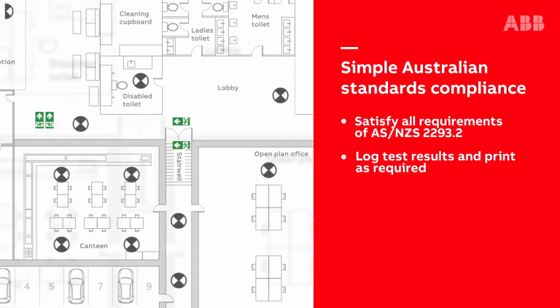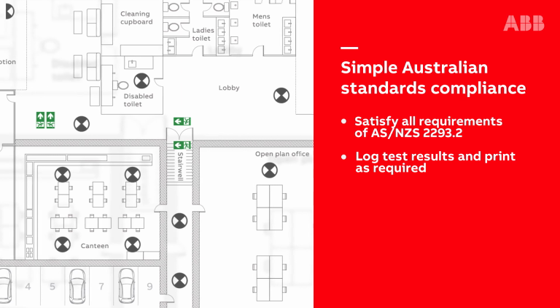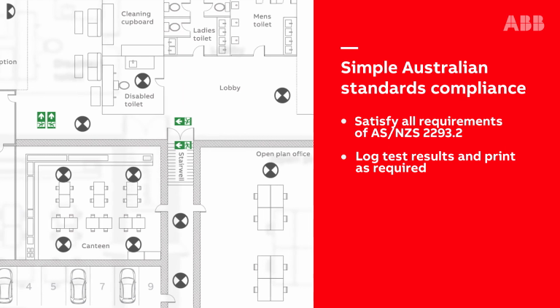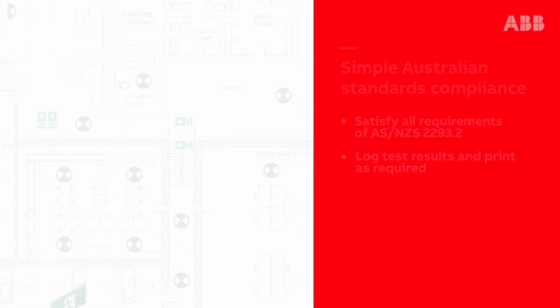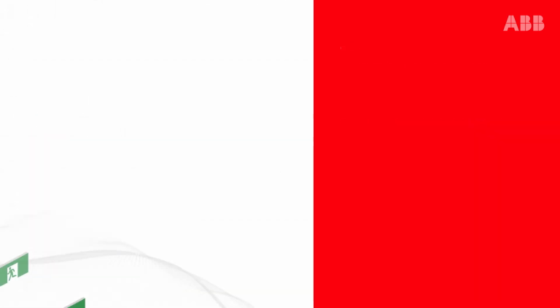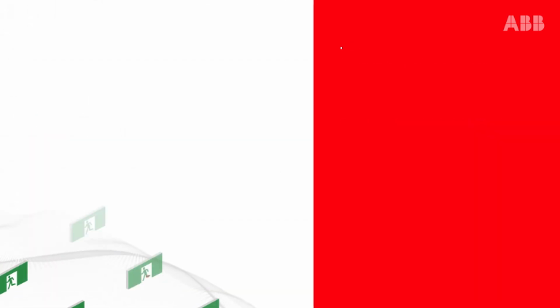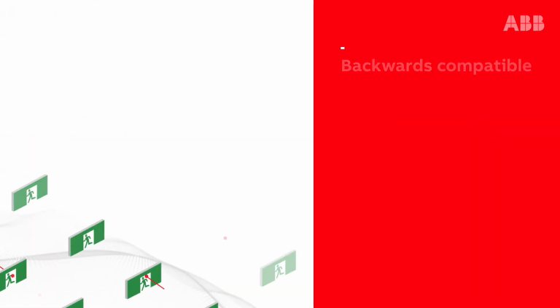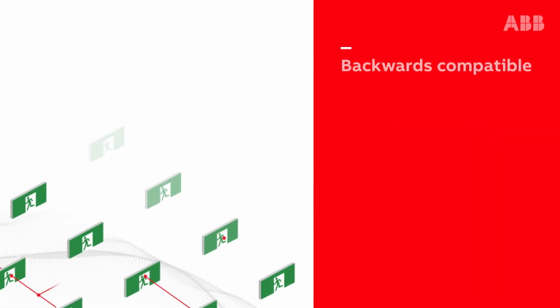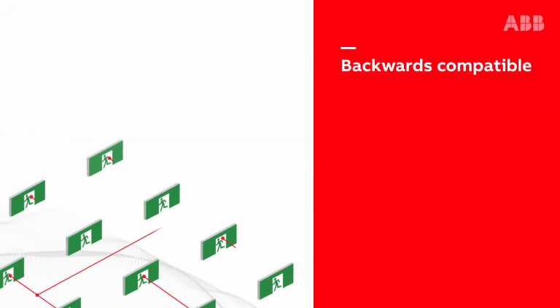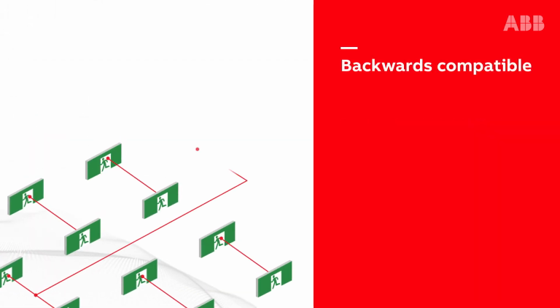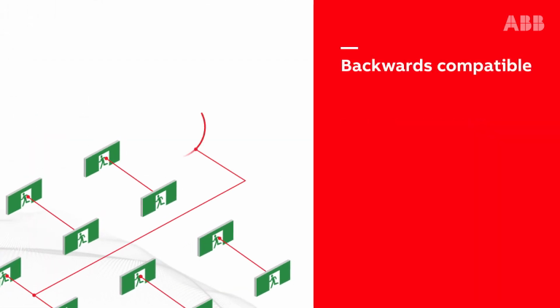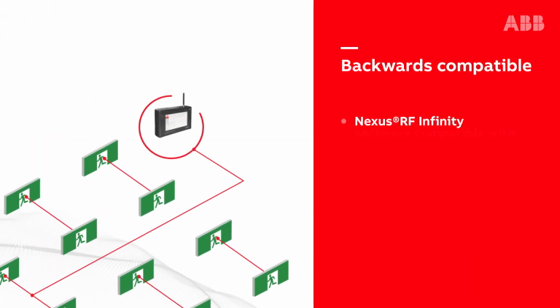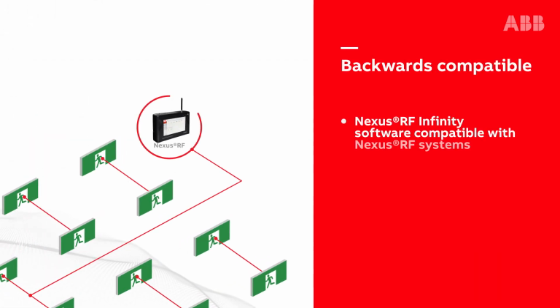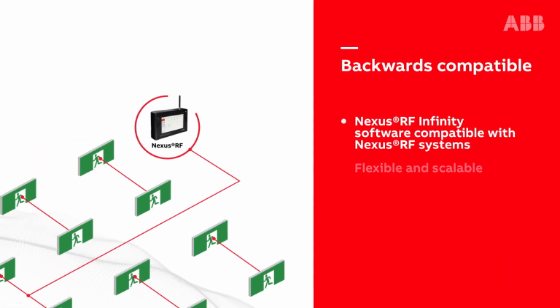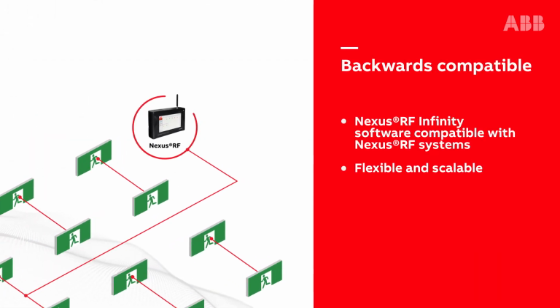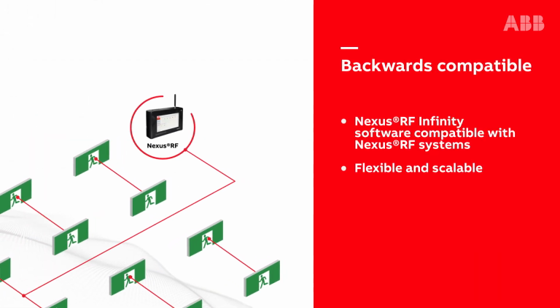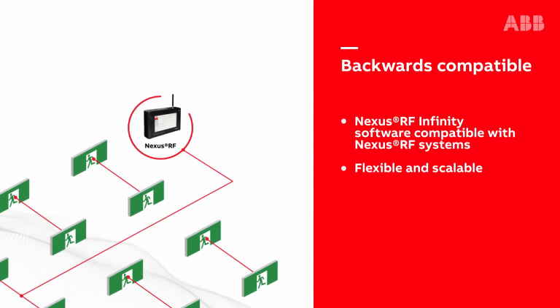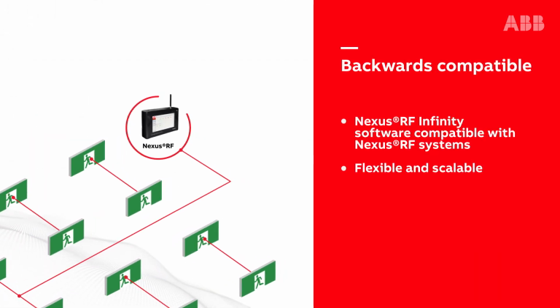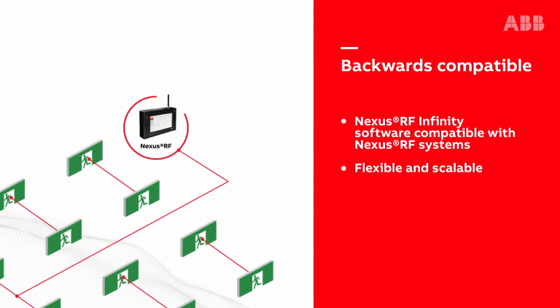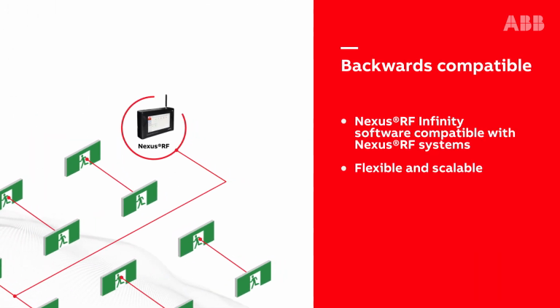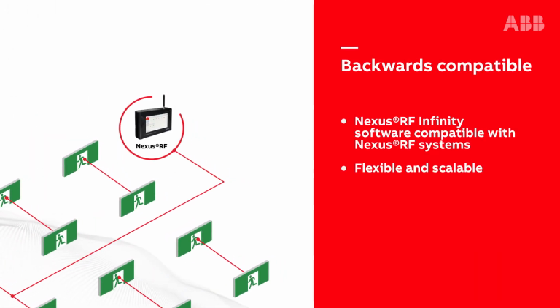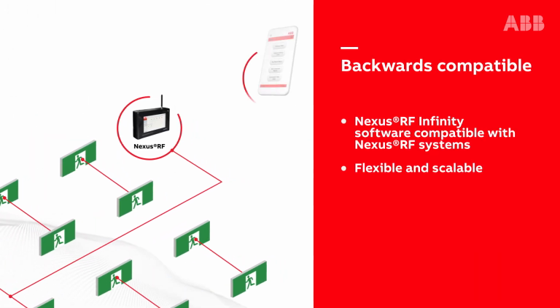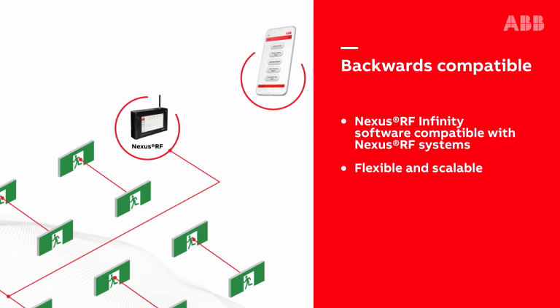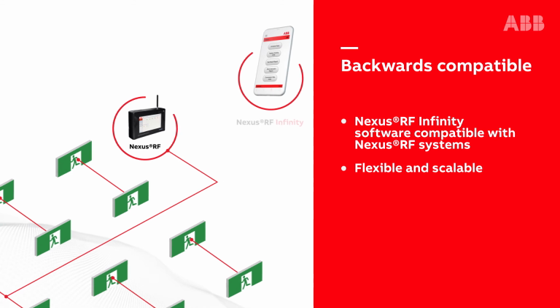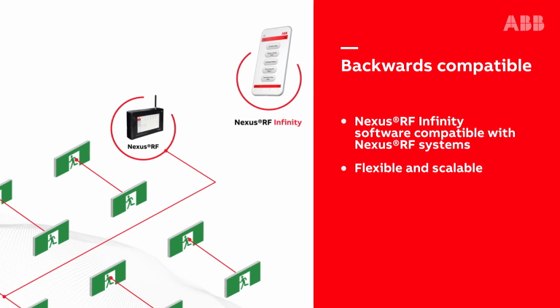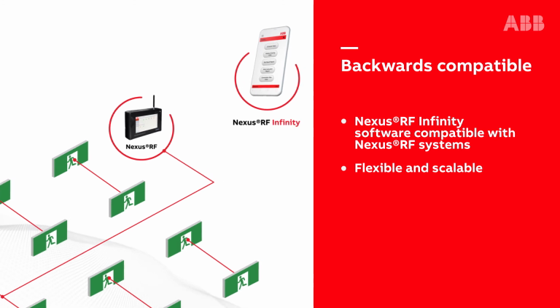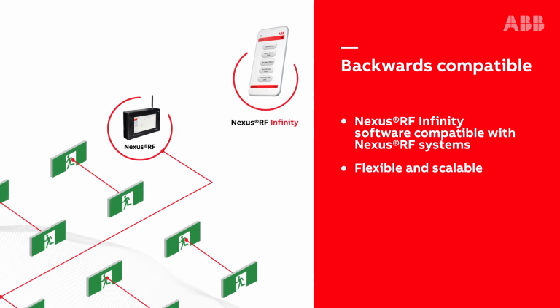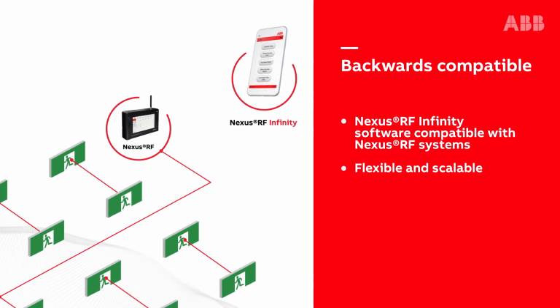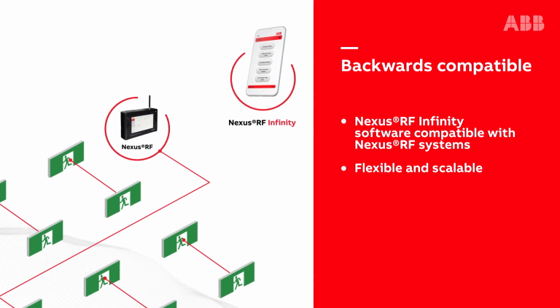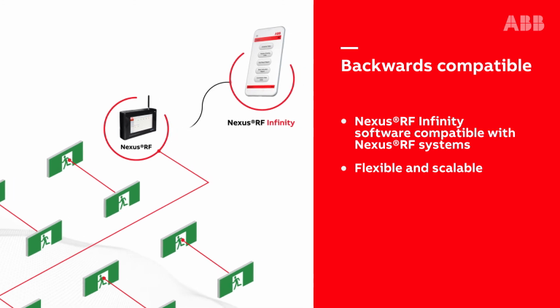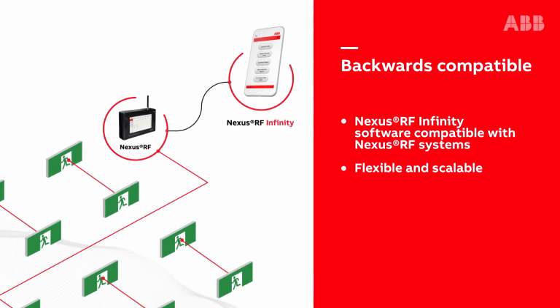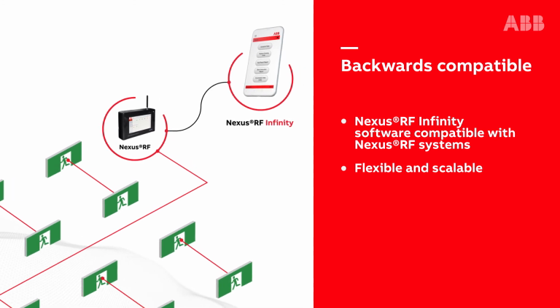Best of all, Nexus RF Infinity is backwards compatible, so your existing Nexus system can be easily upgraded.